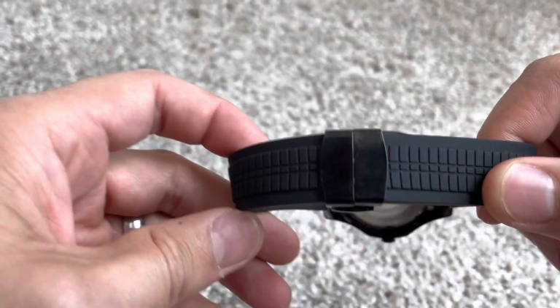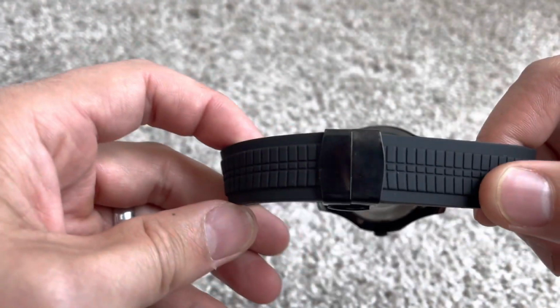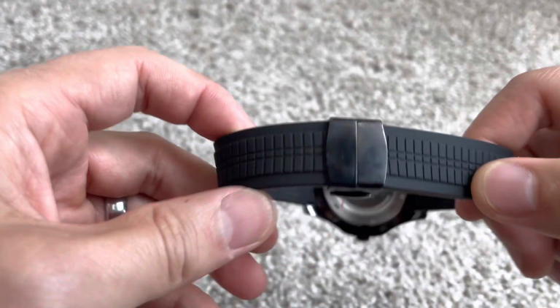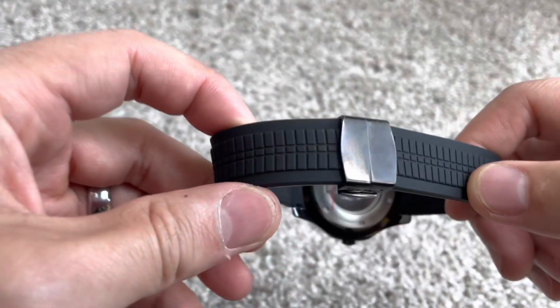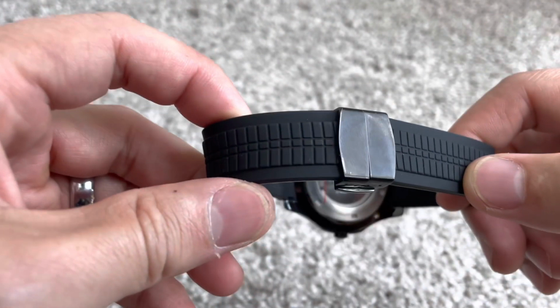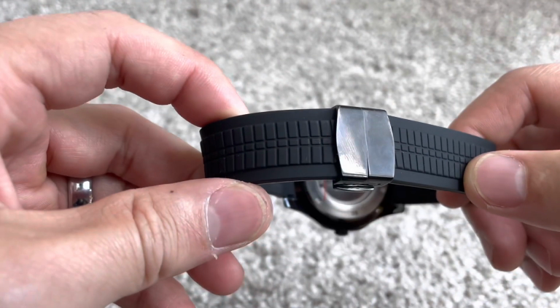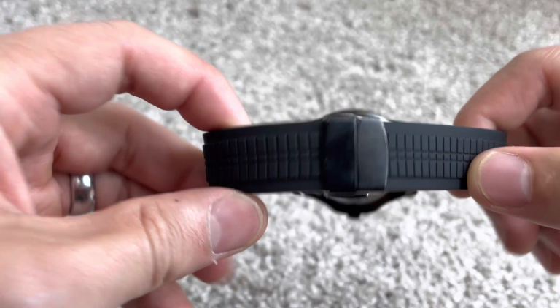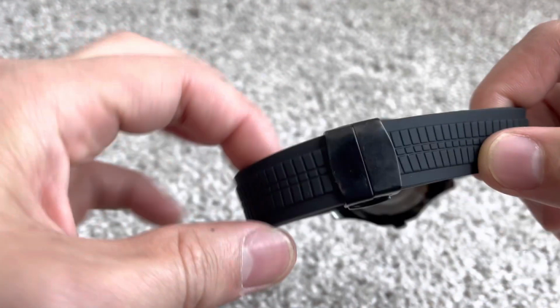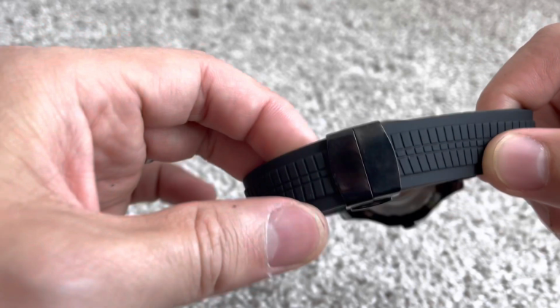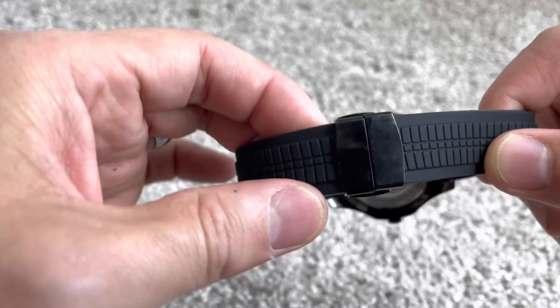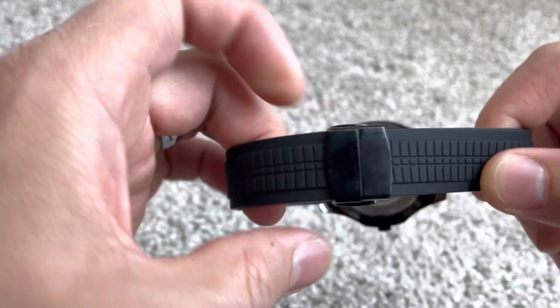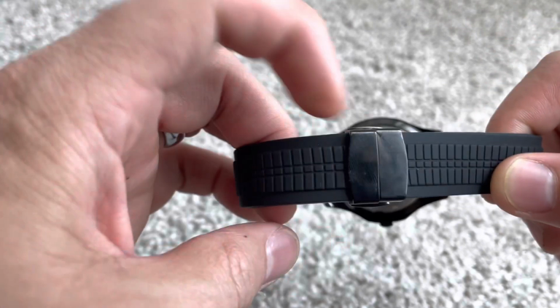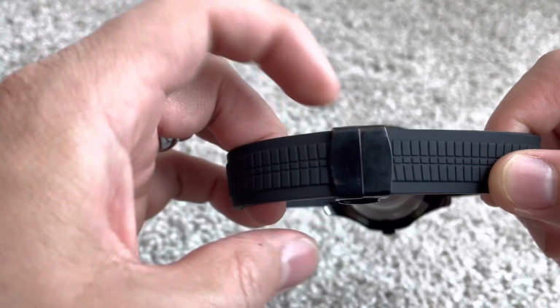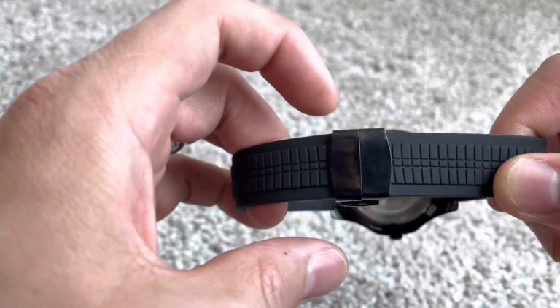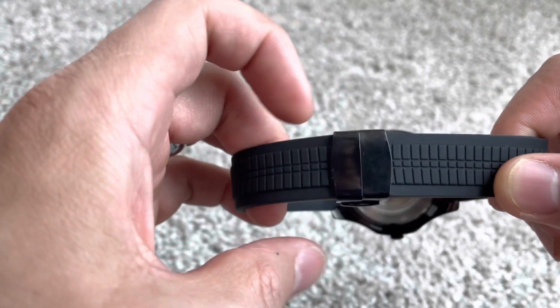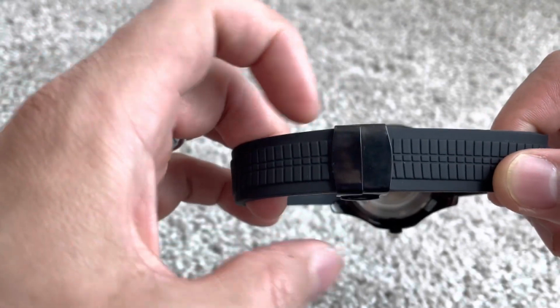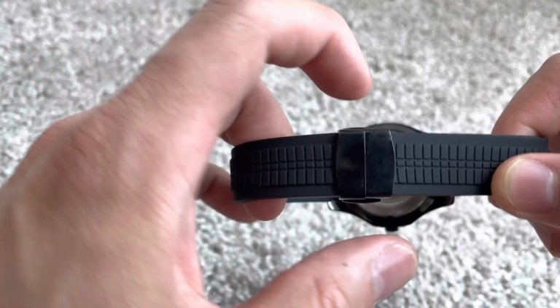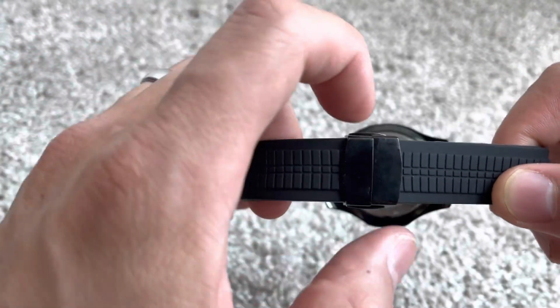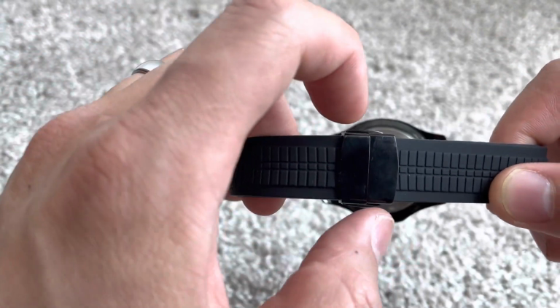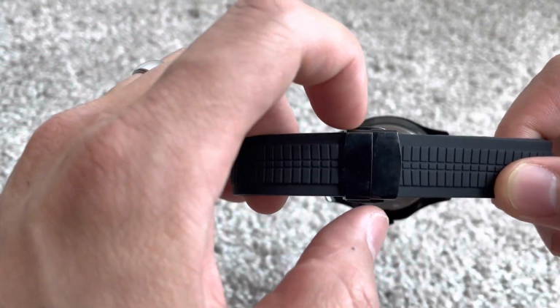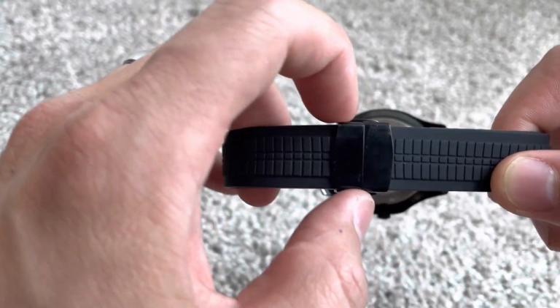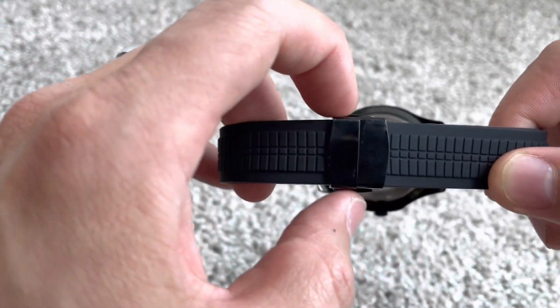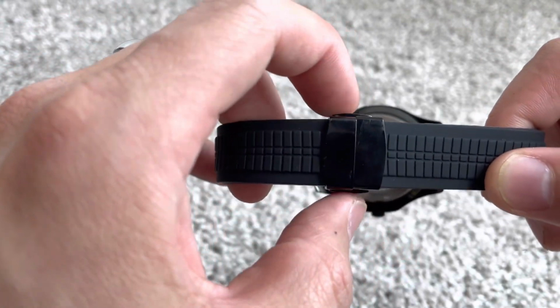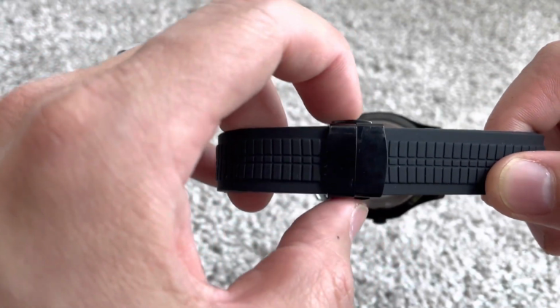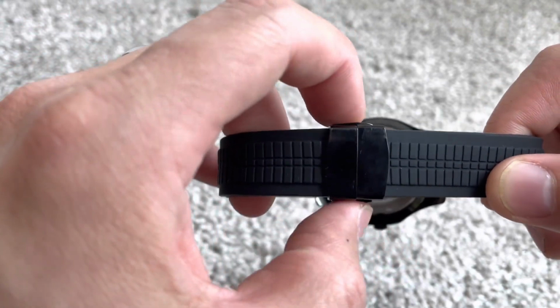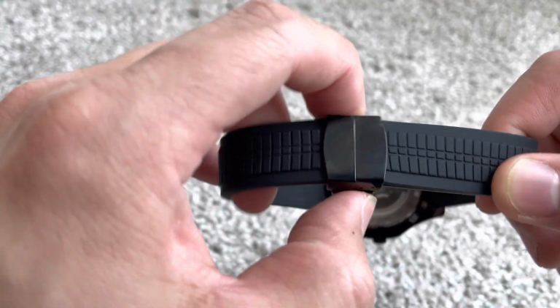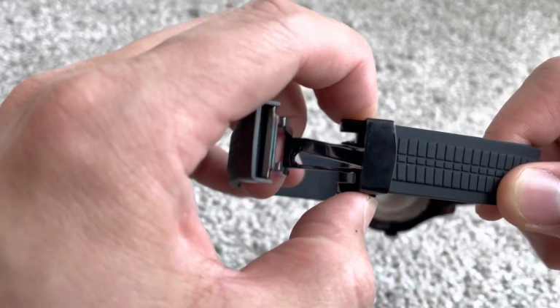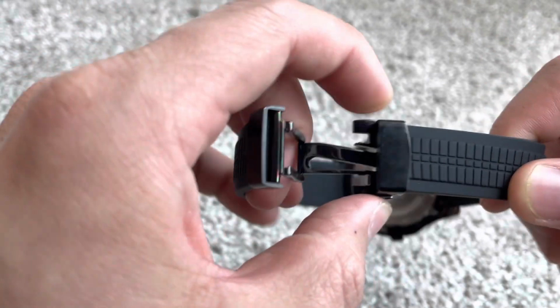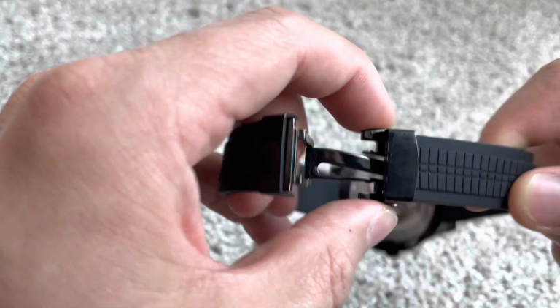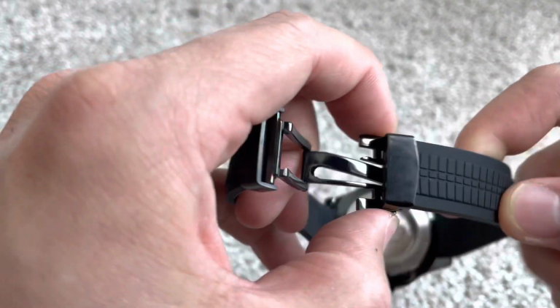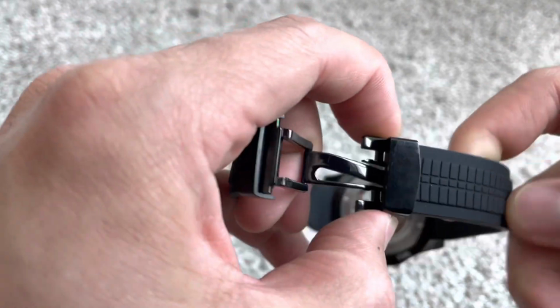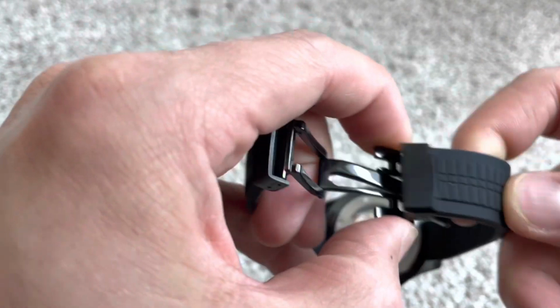This right here is going to be a butterfly clasp. Give it a push or a squeeze right here and it pops right open.